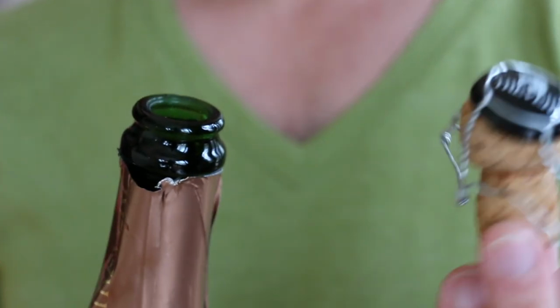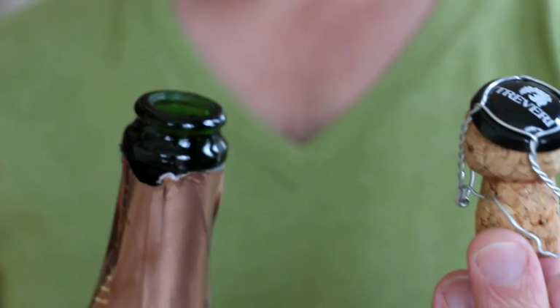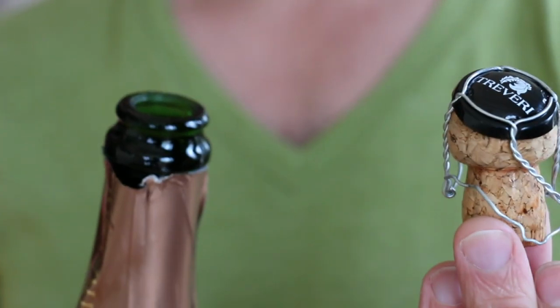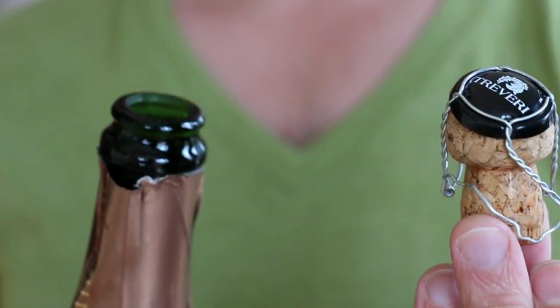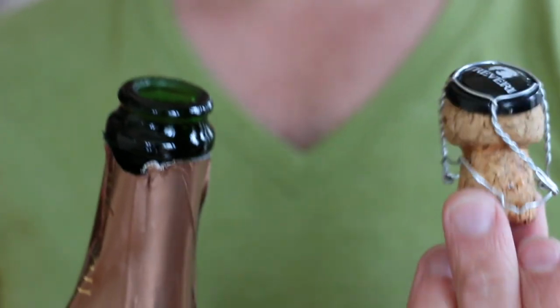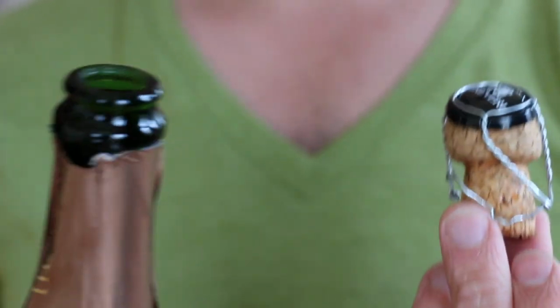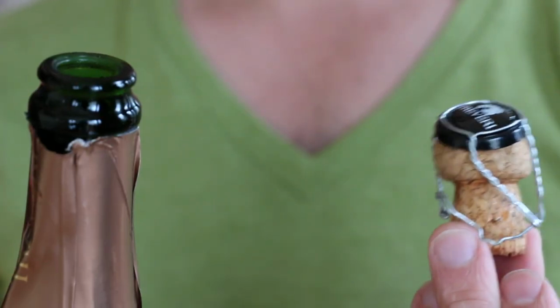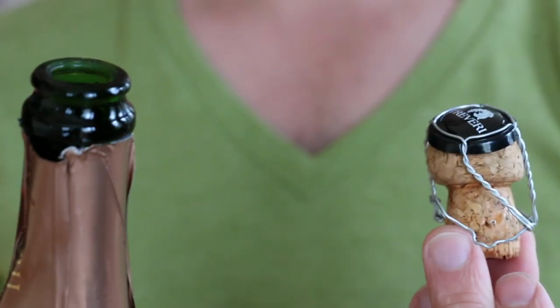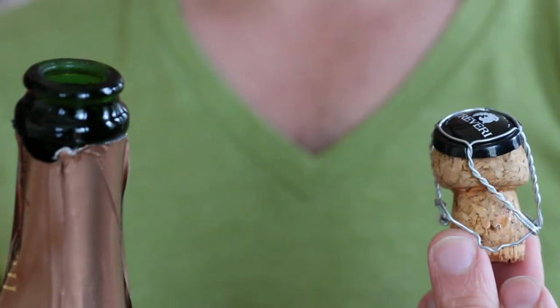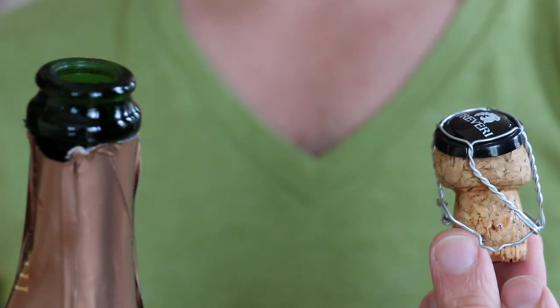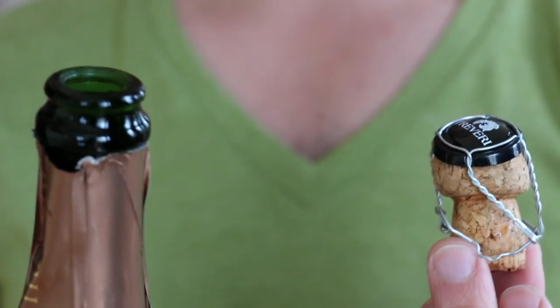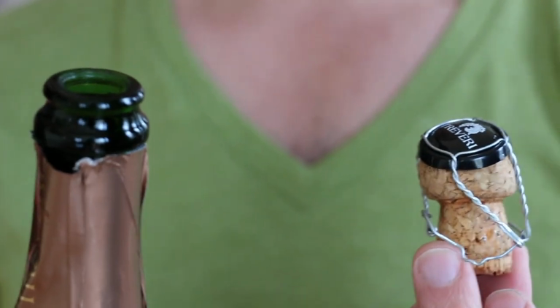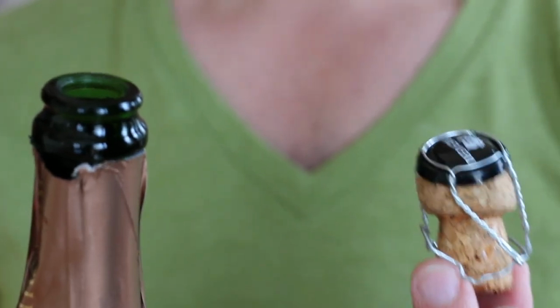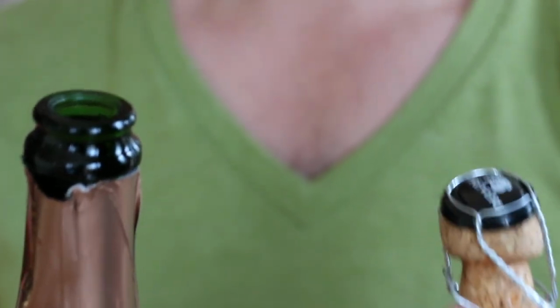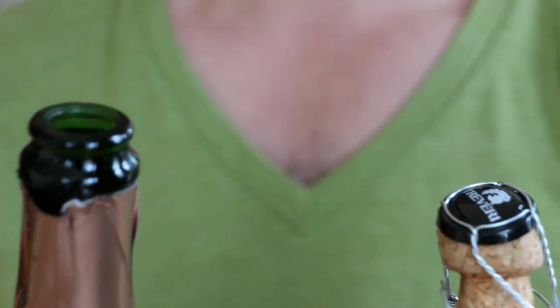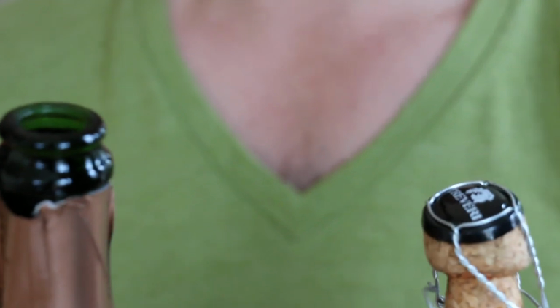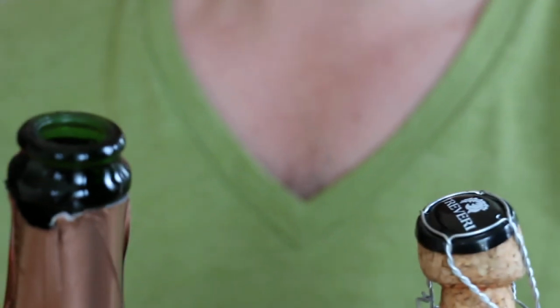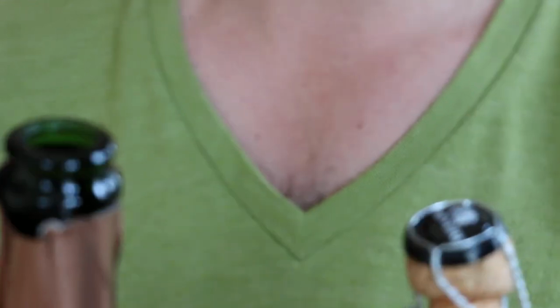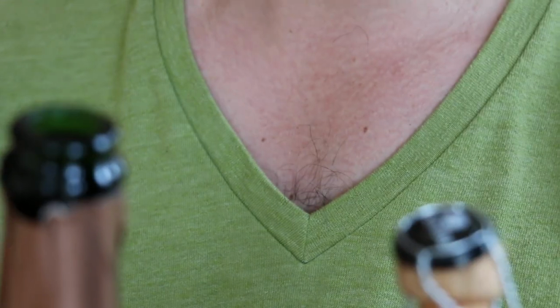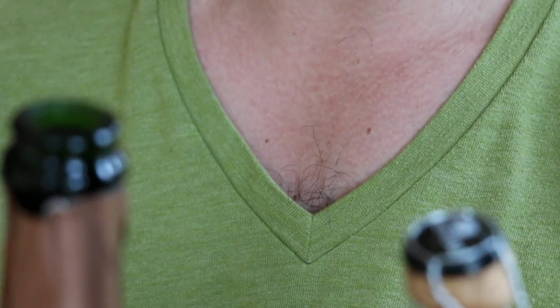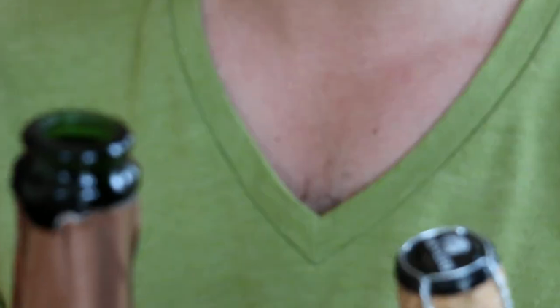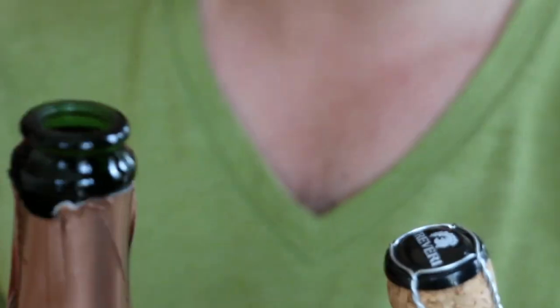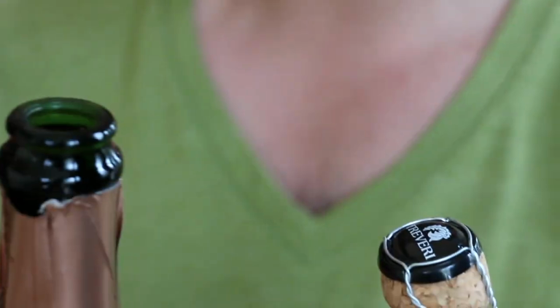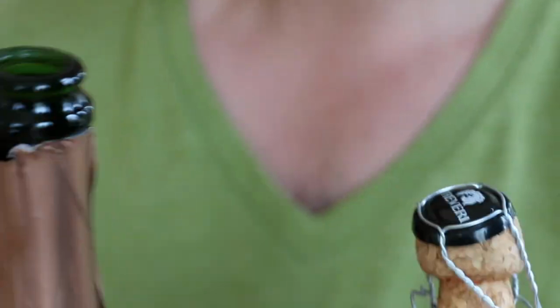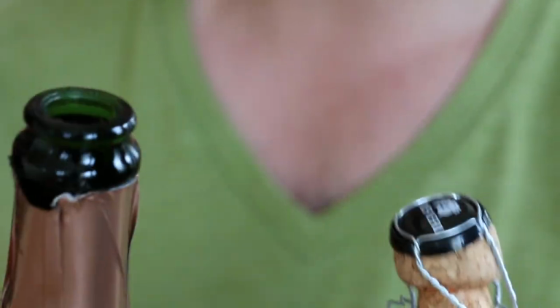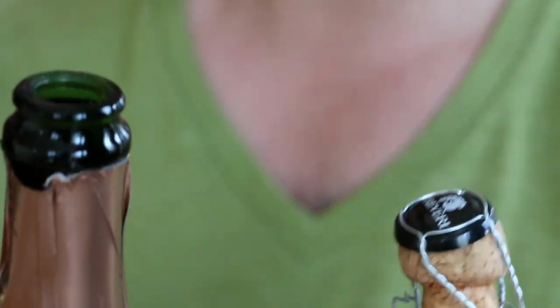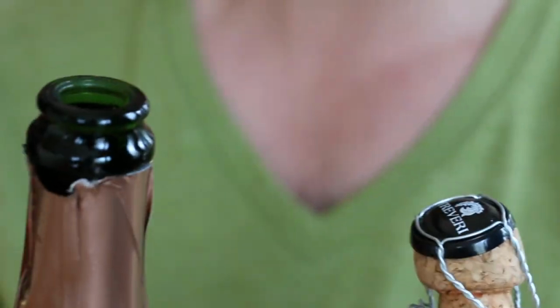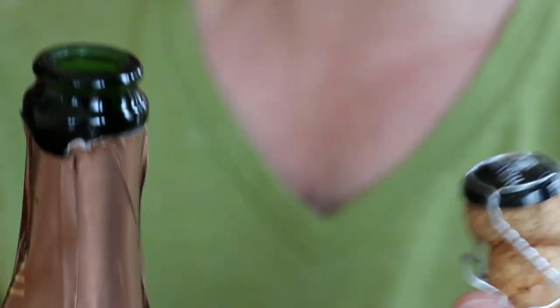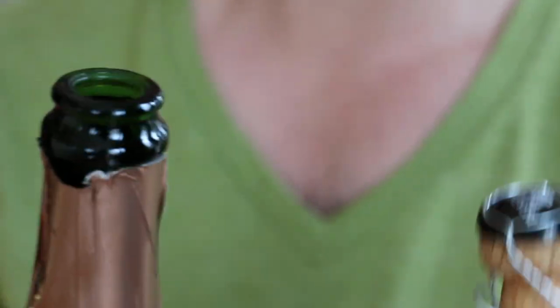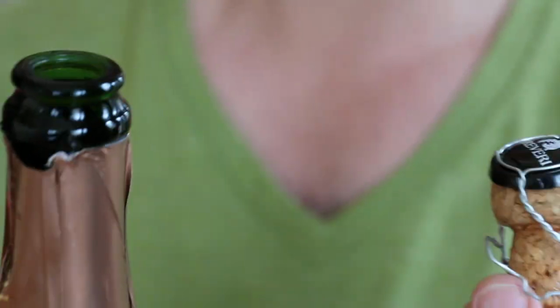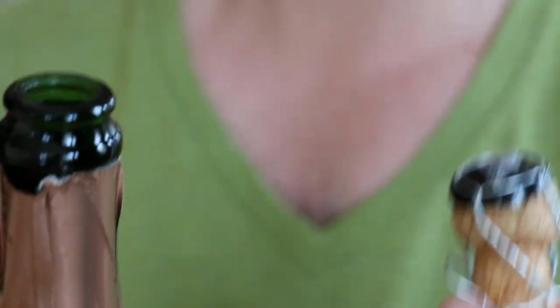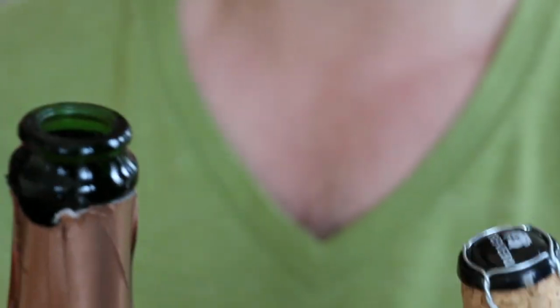And hopefully this is what the result looks like — your cork is out, your bottle is open, no sparkling wine has been wasted, and now you're ready to pour and enjoy.